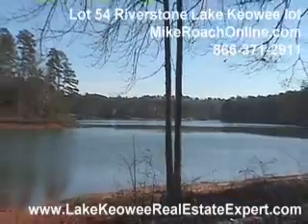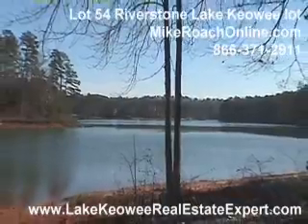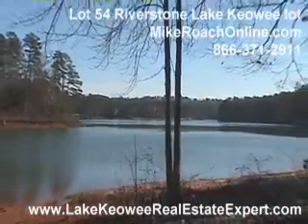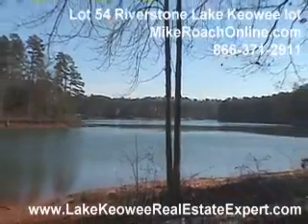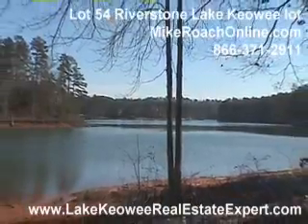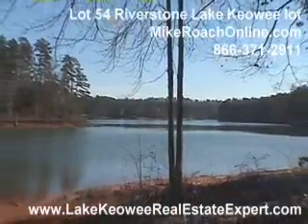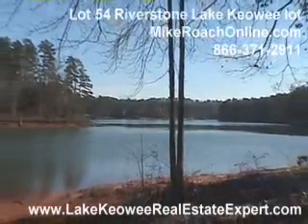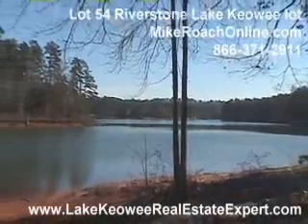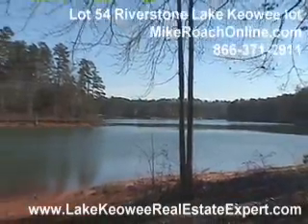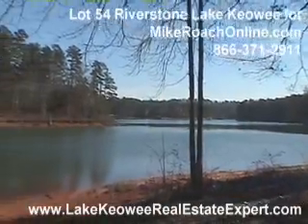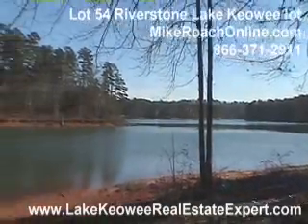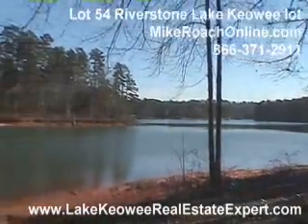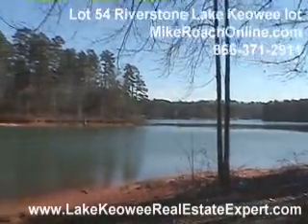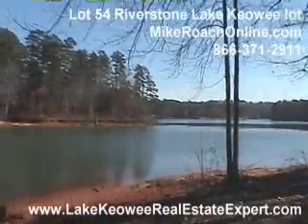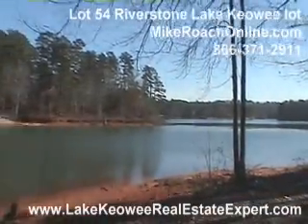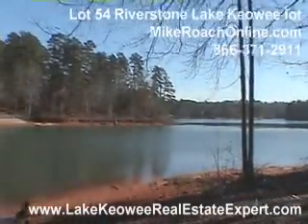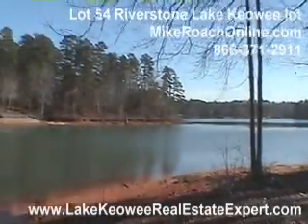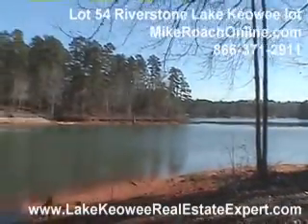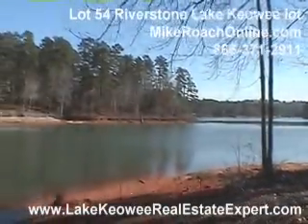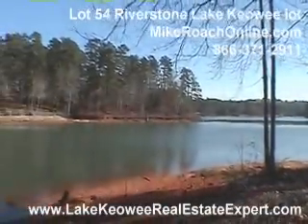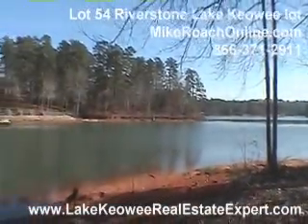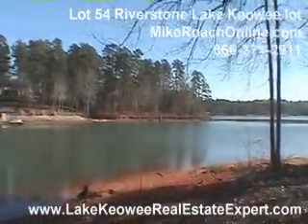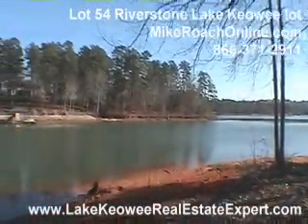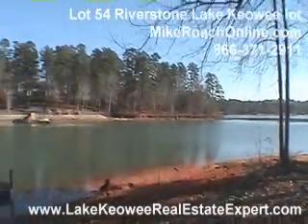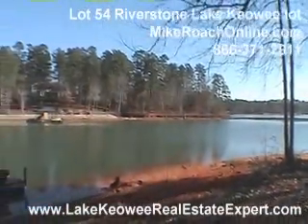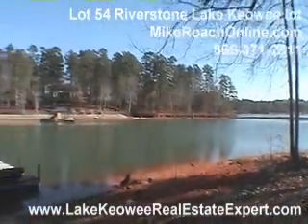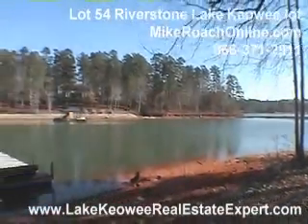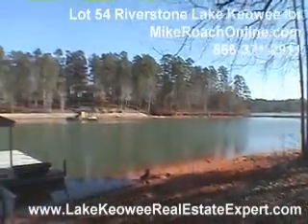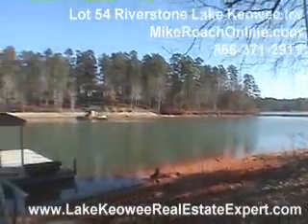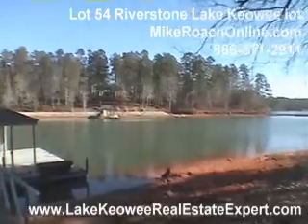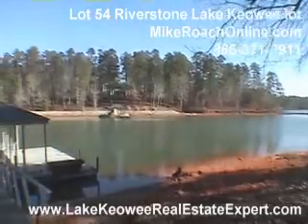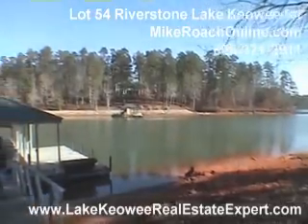If you've got any interest in this property, give us a call at 800-682-9098.